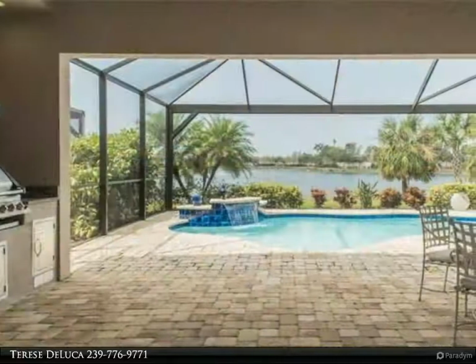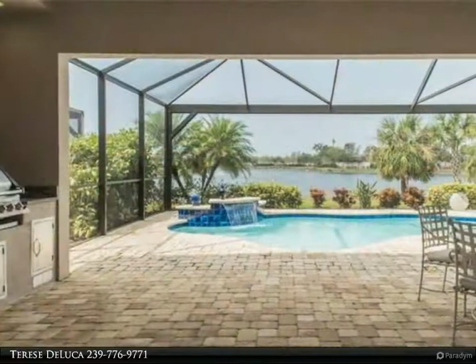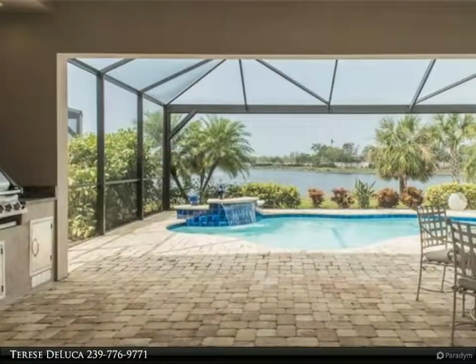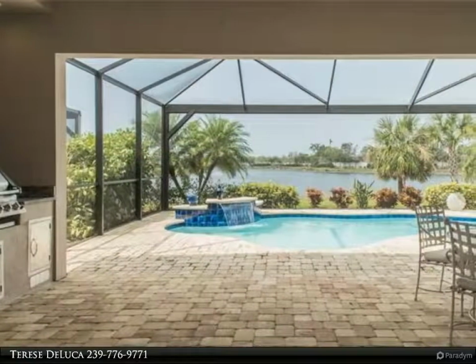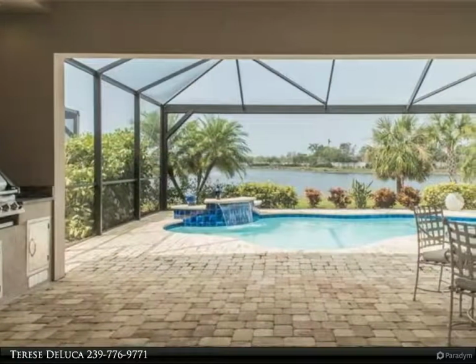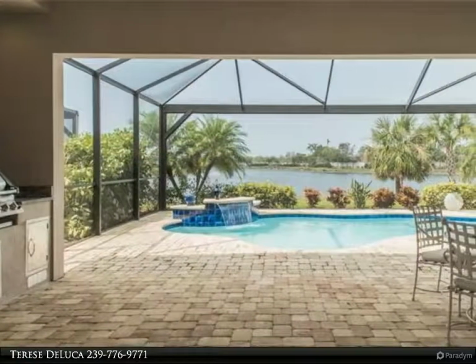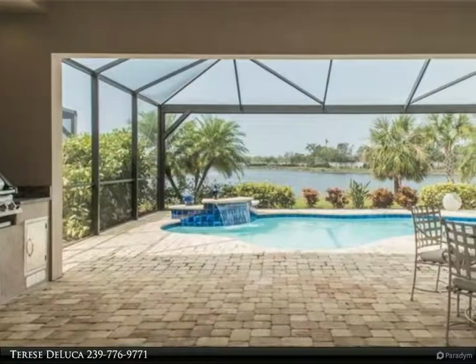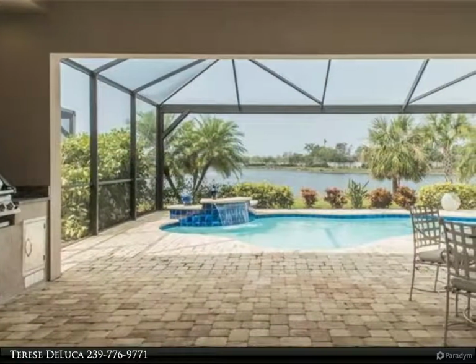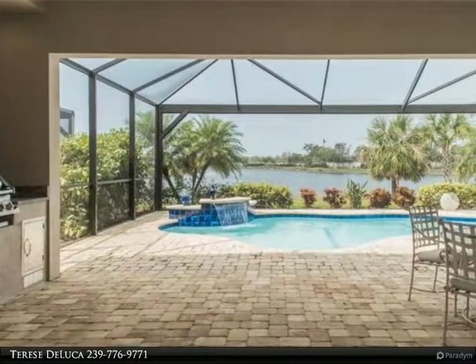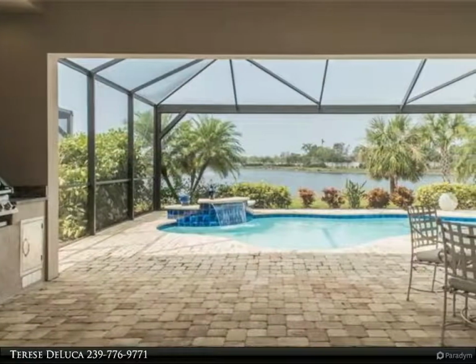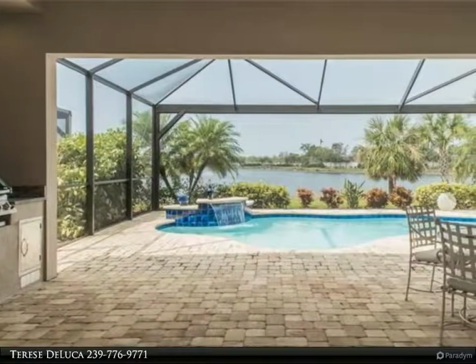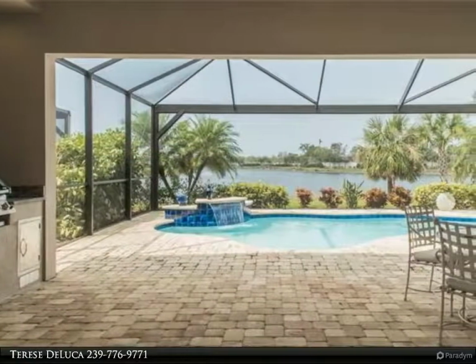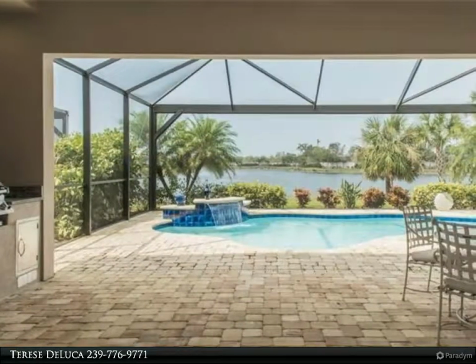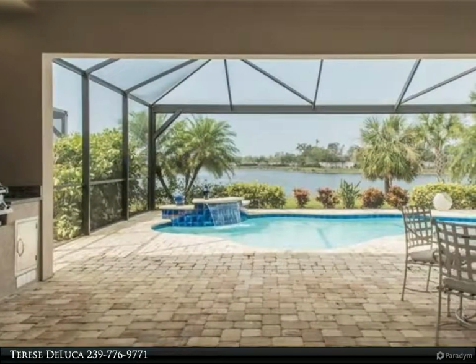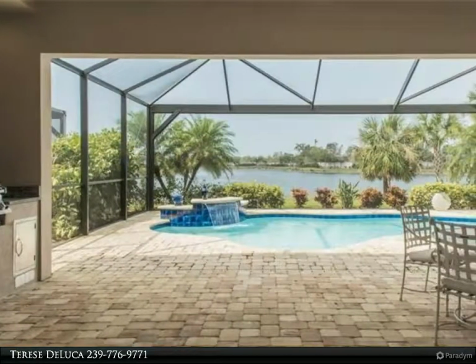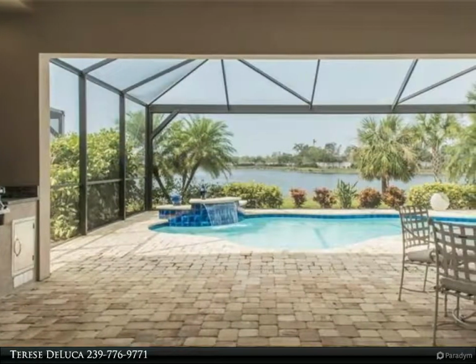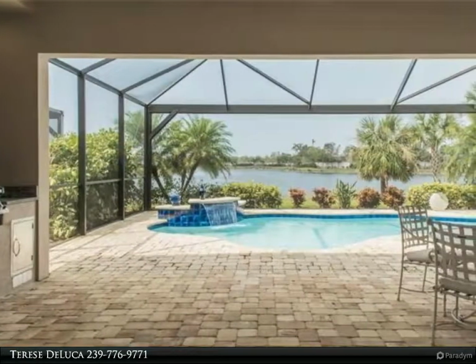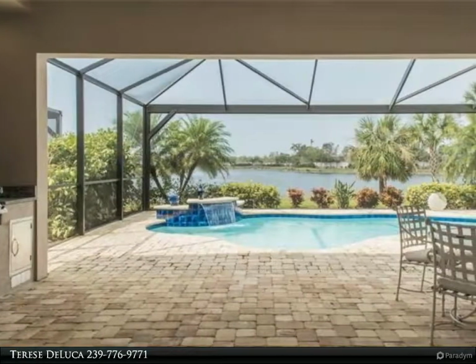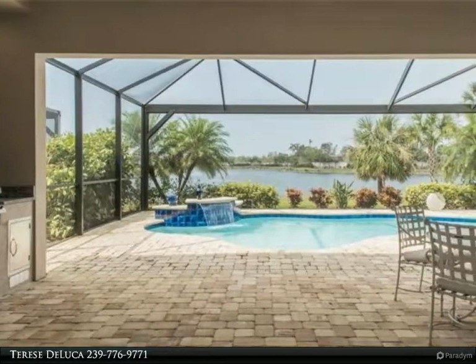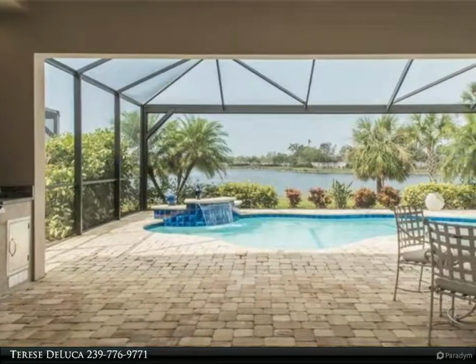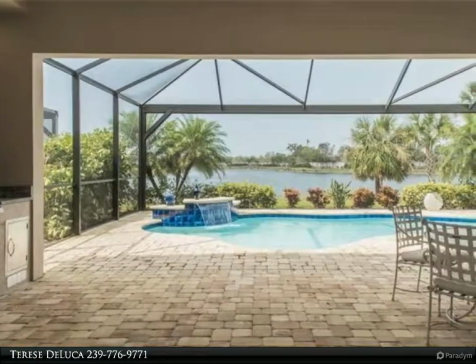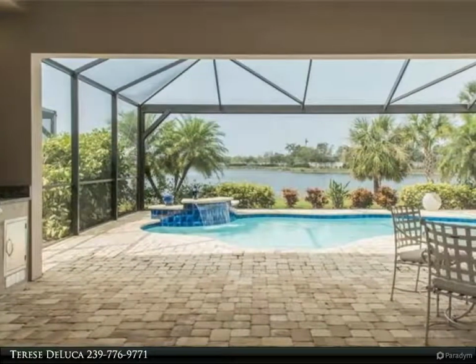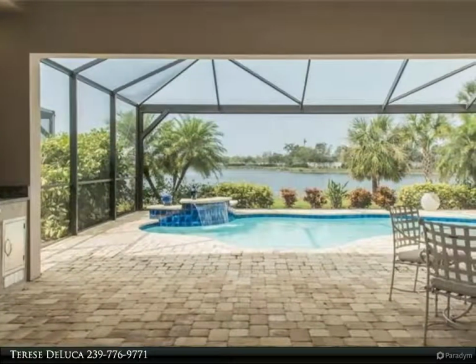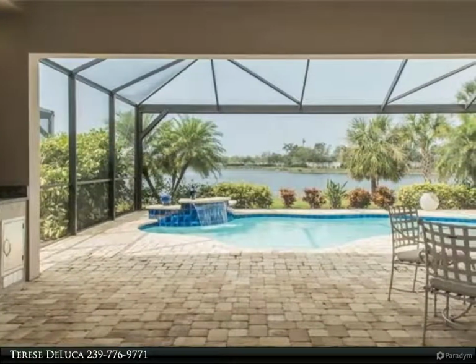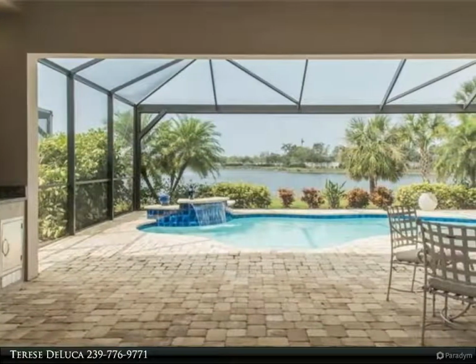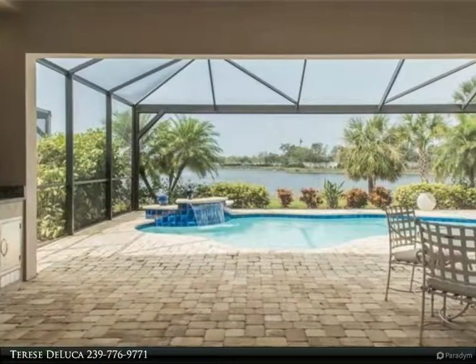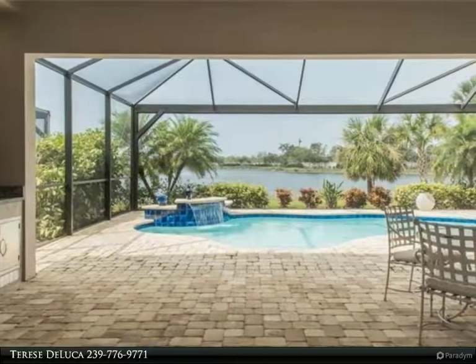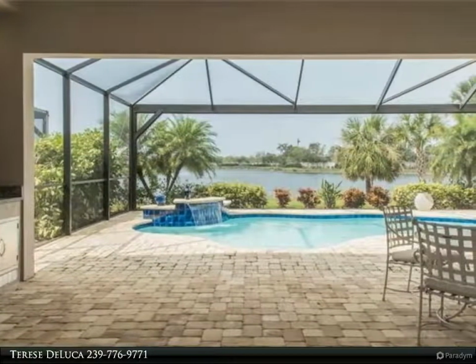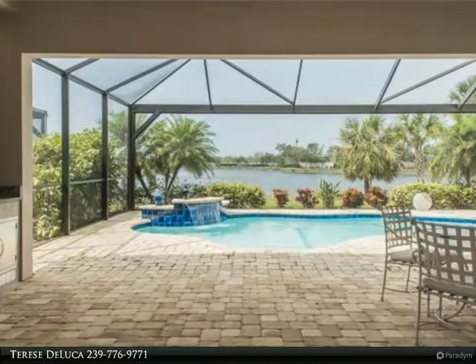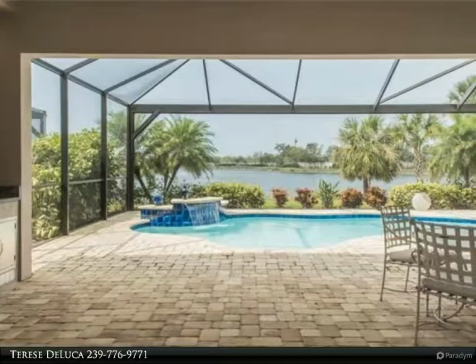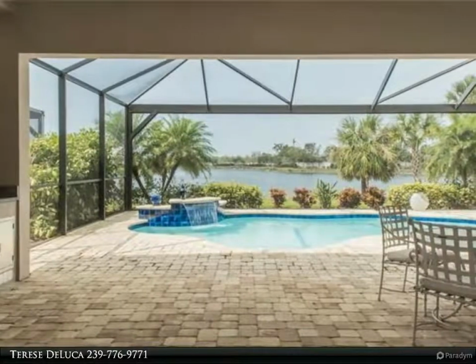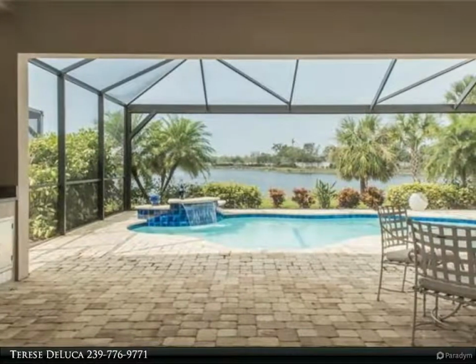Serve your guests from the spacious, well-equipped kitchen, with its oversized countertop.